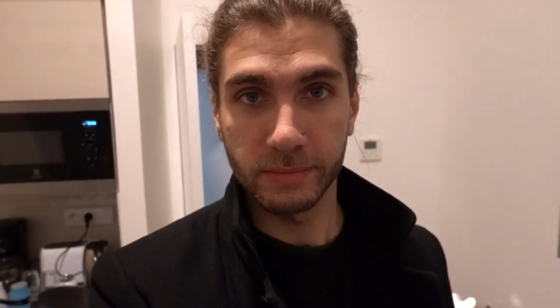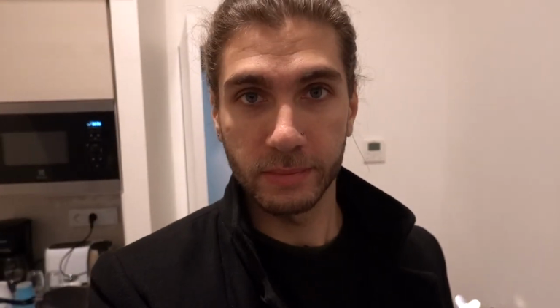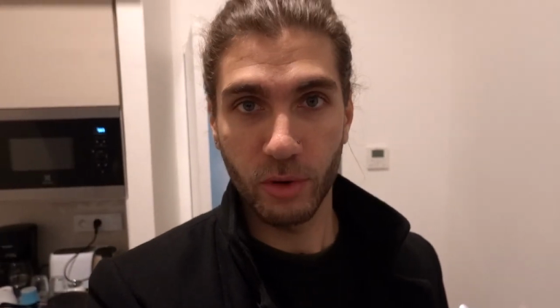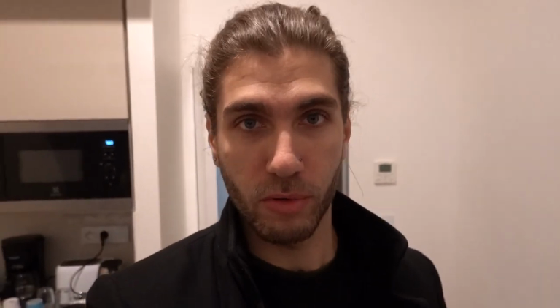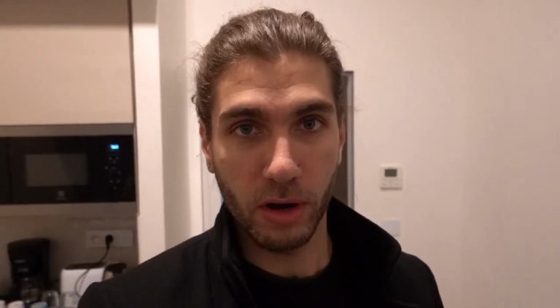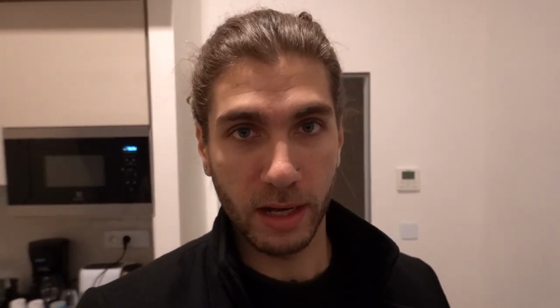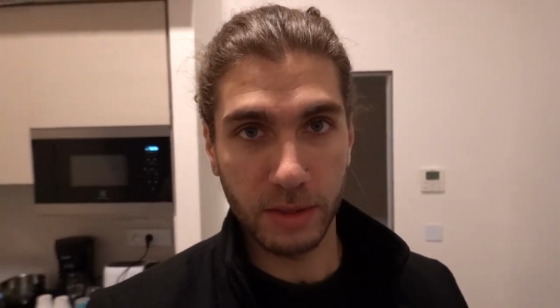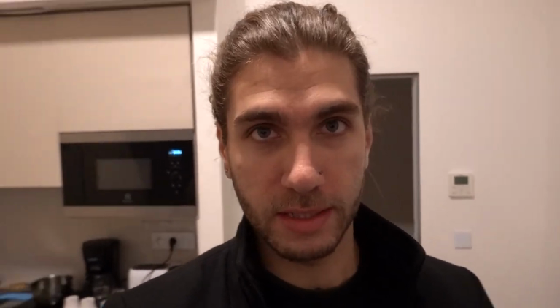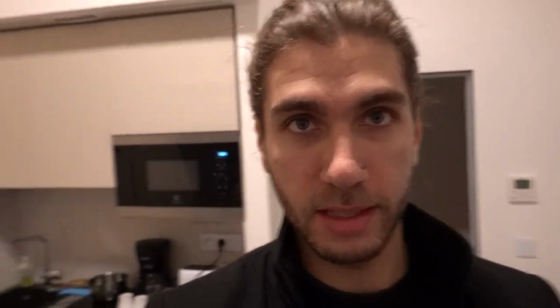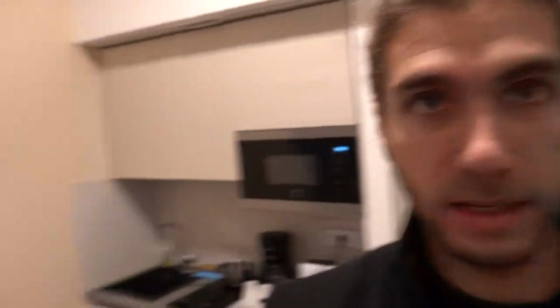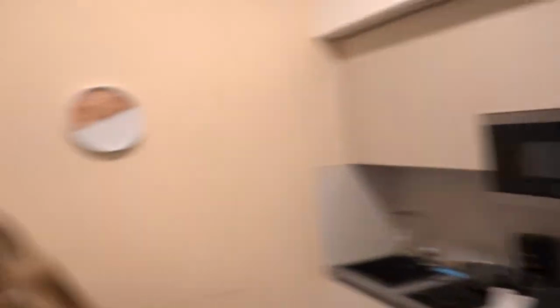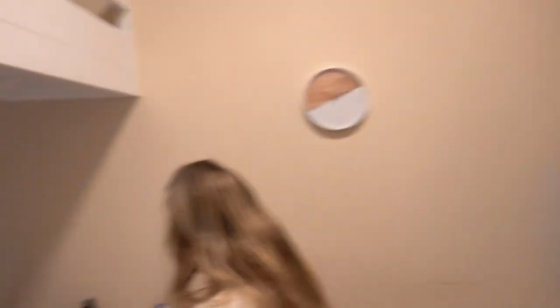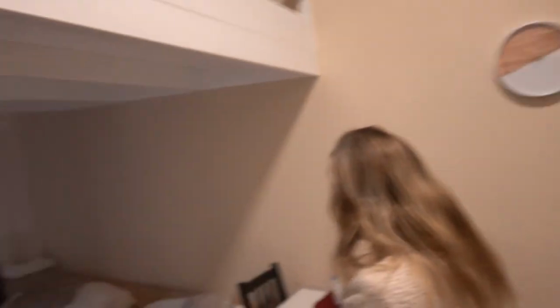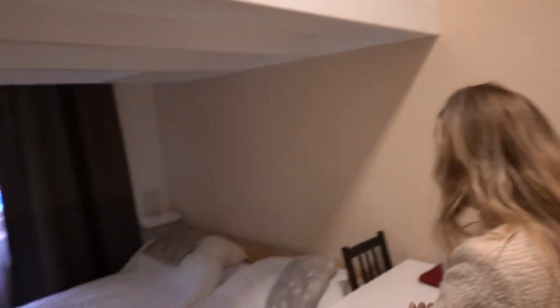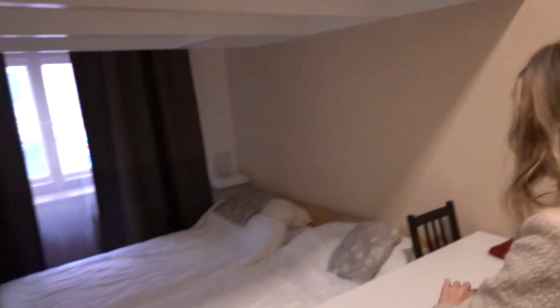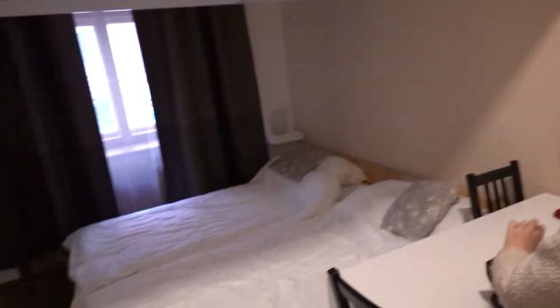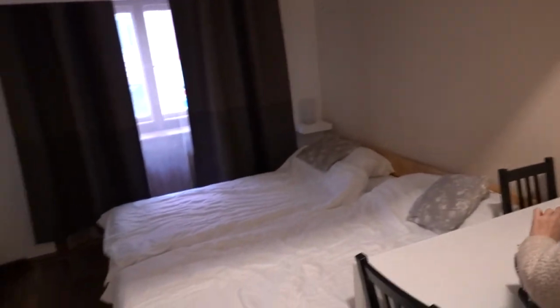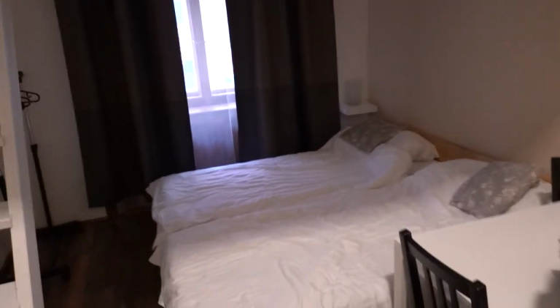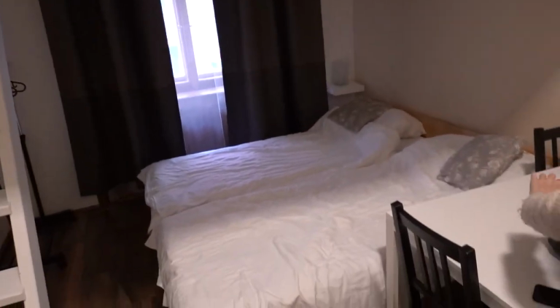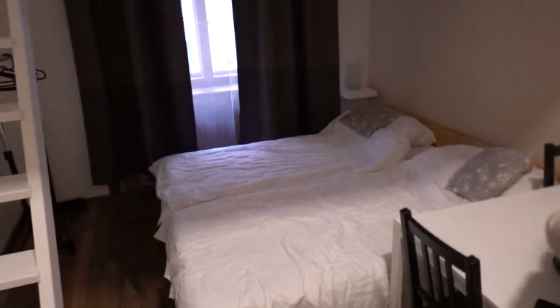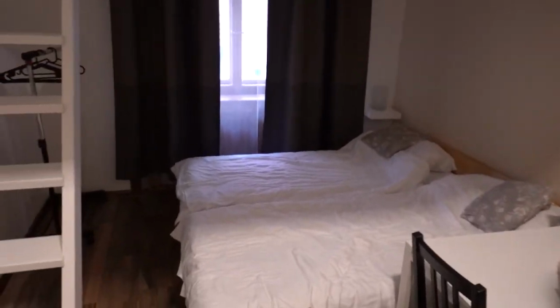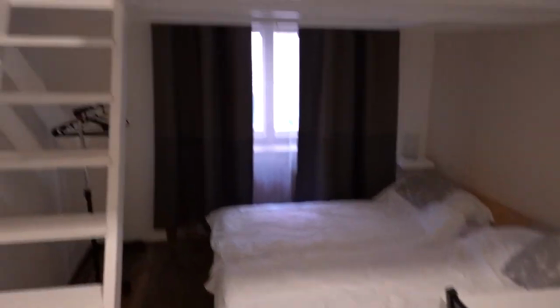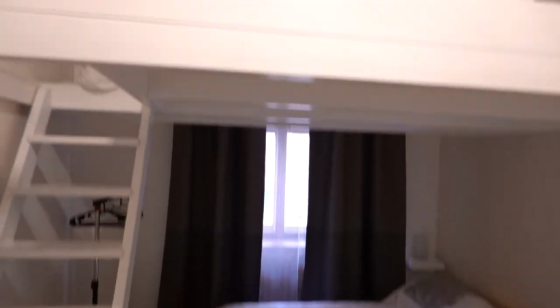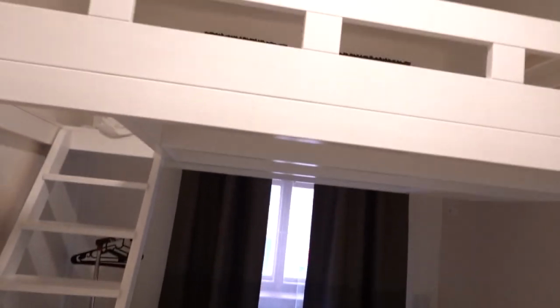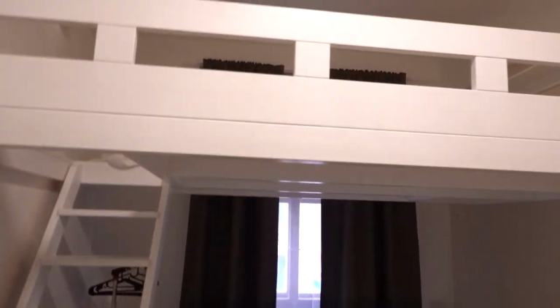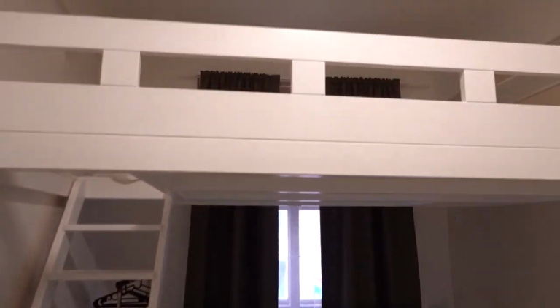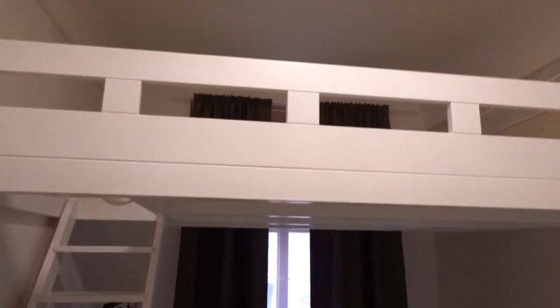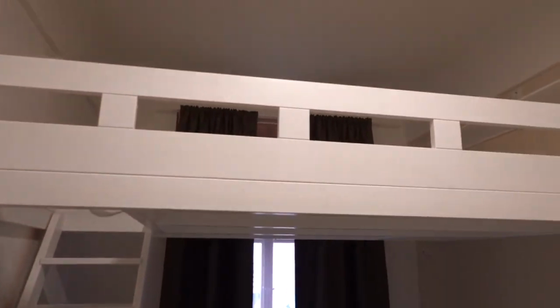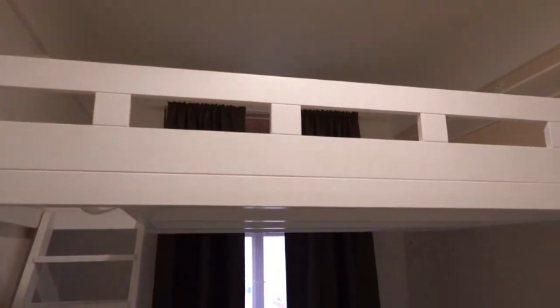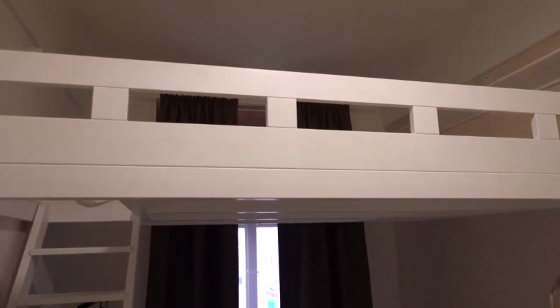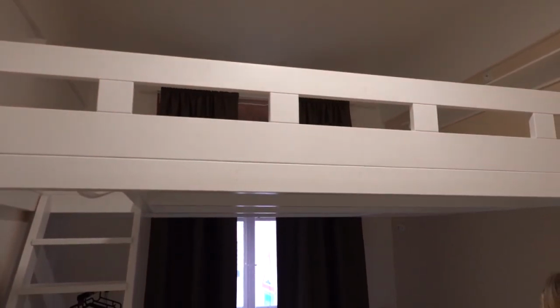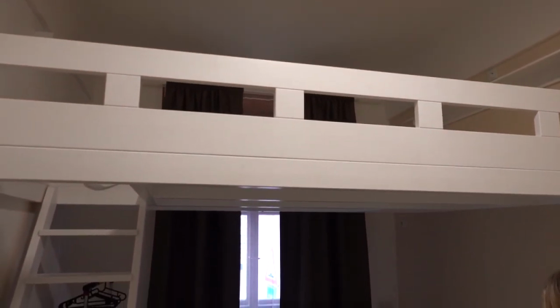We're in Prague now, this is the apartment. This will be the best, the fastest room tour ever.